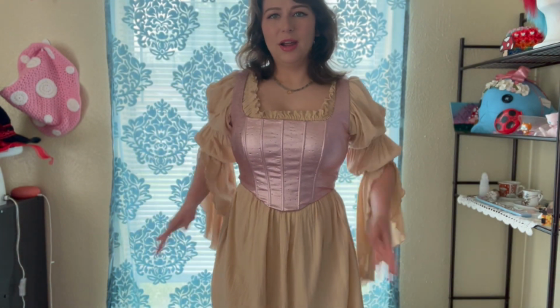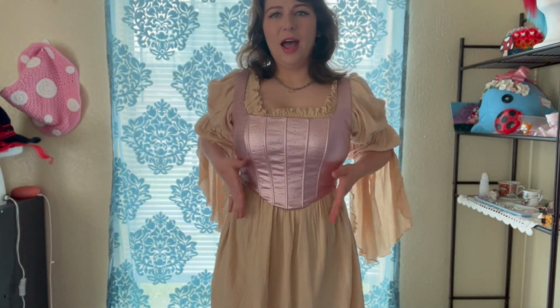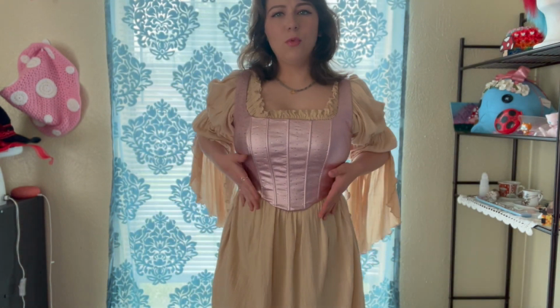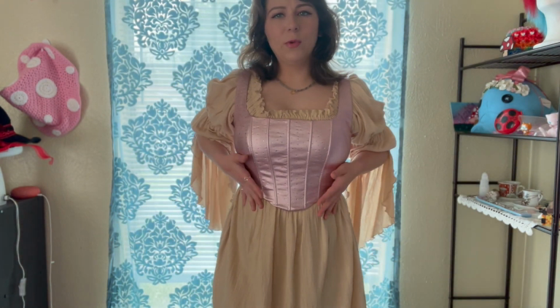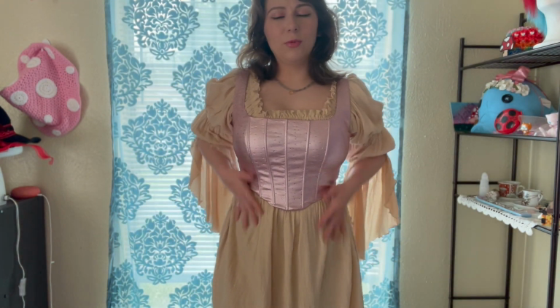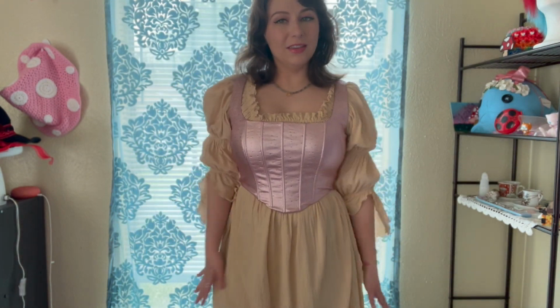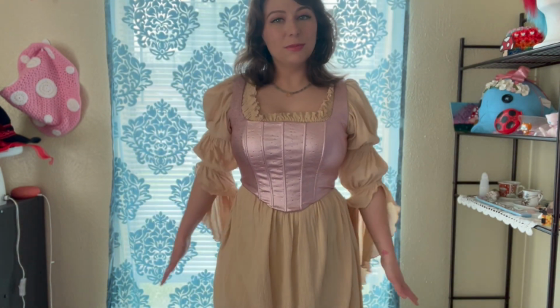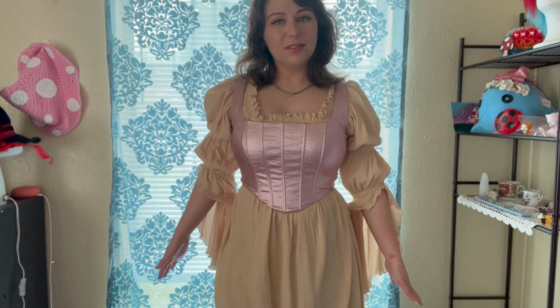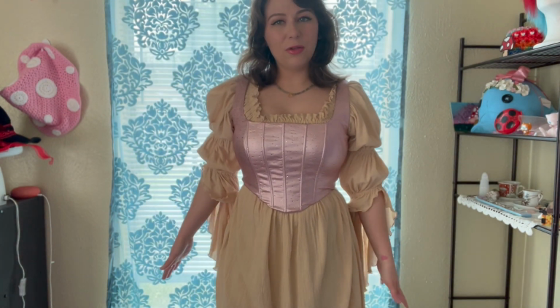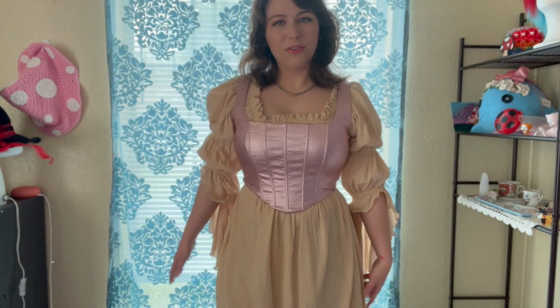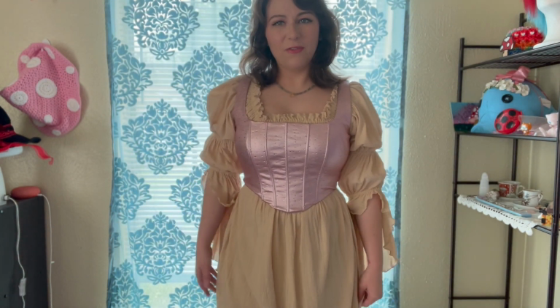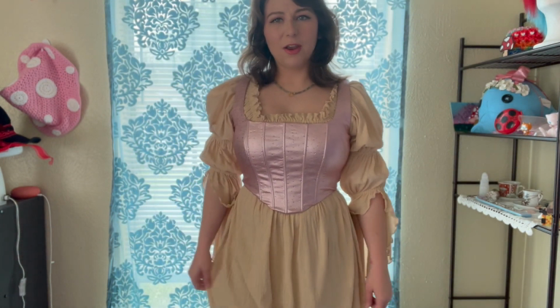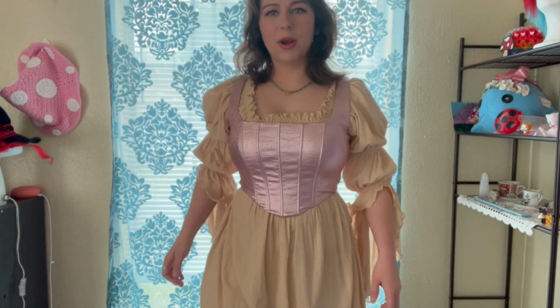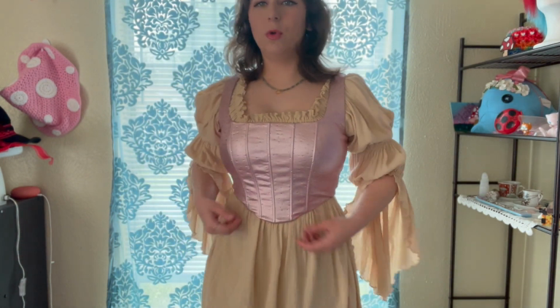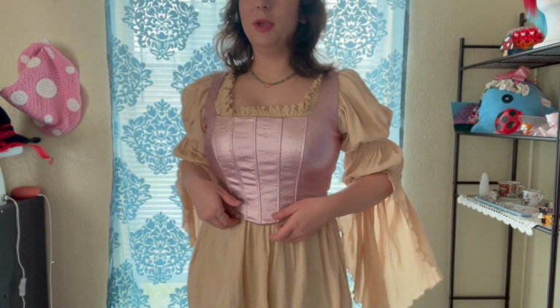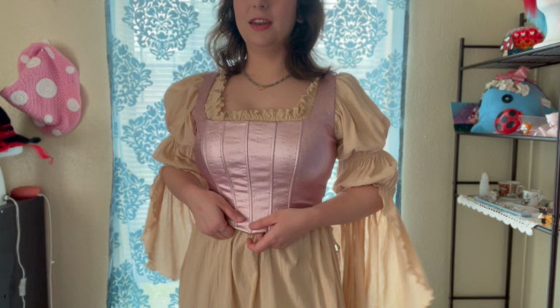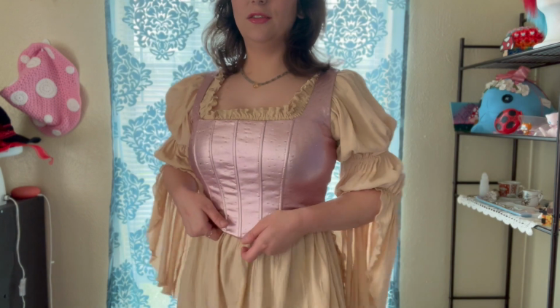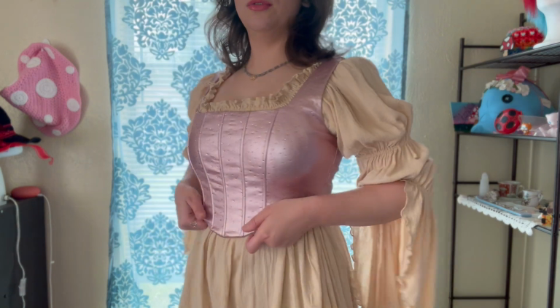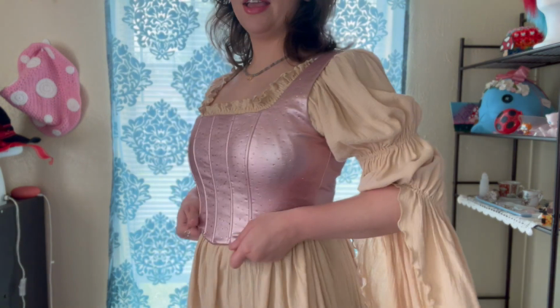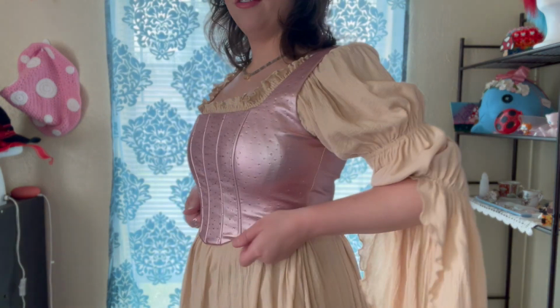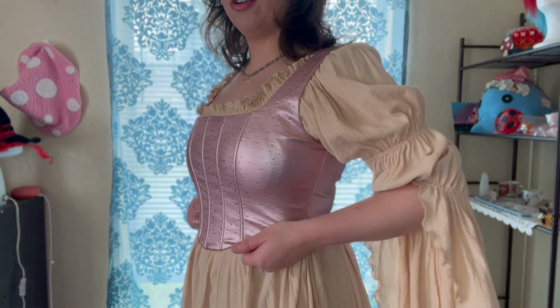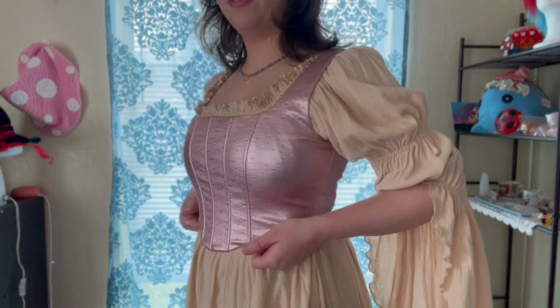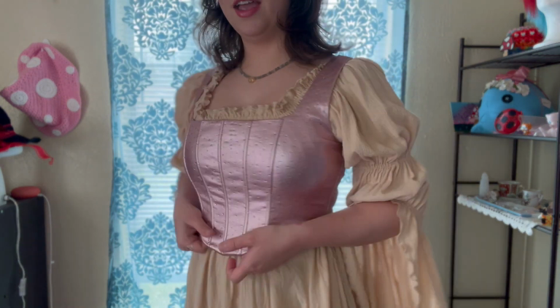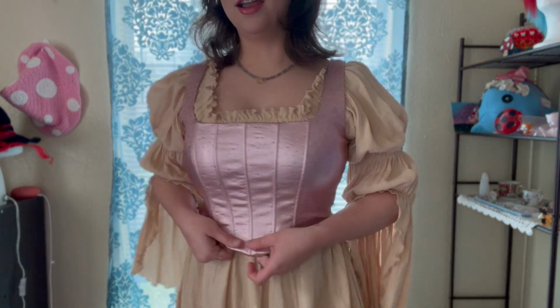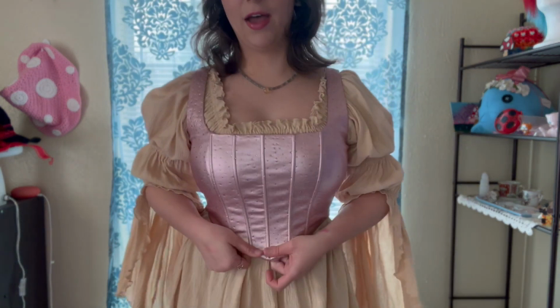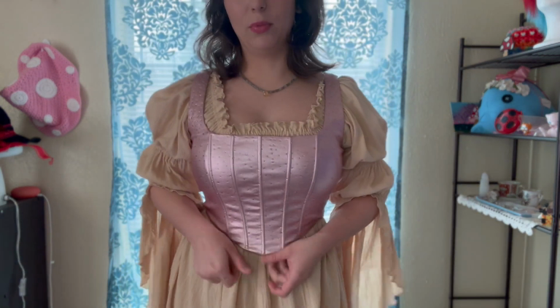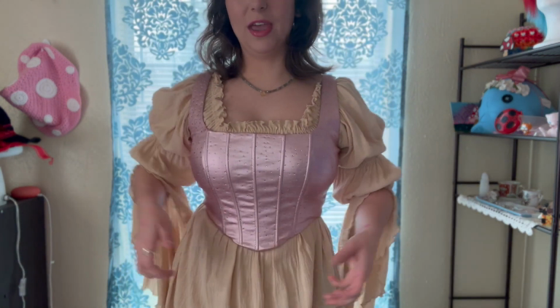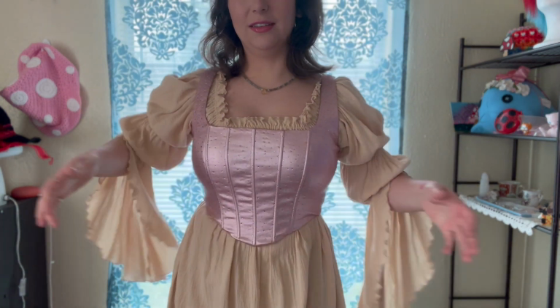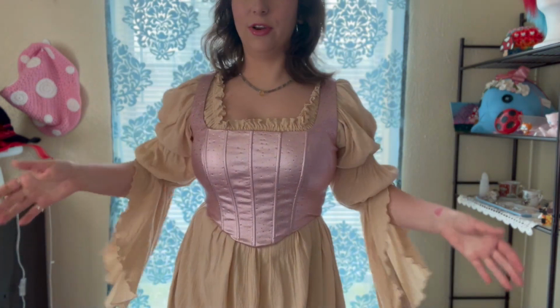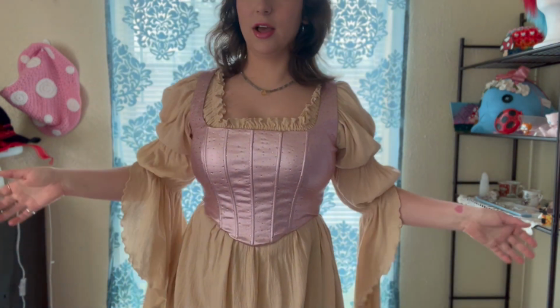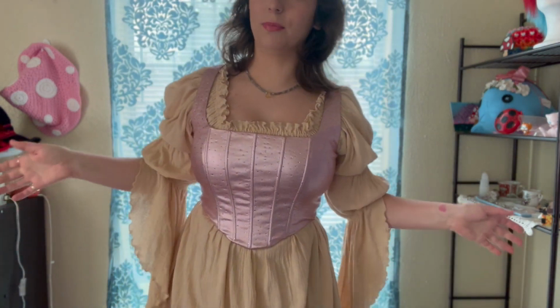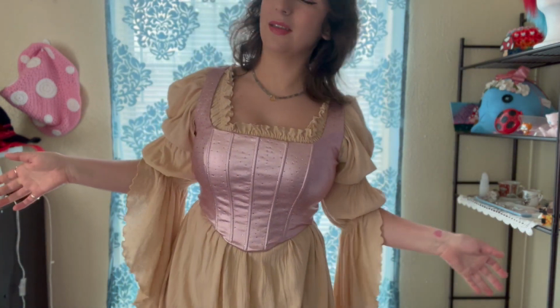I wouldn't wear it with this specifically for the Faire, but I would make it into a fairy fae kind of vibe with a different color base.